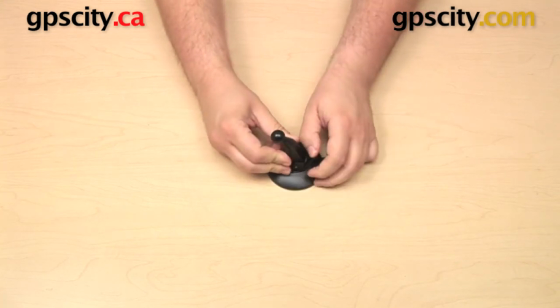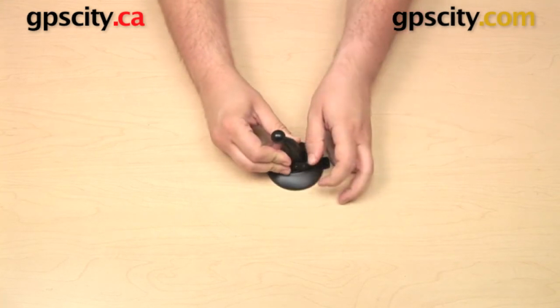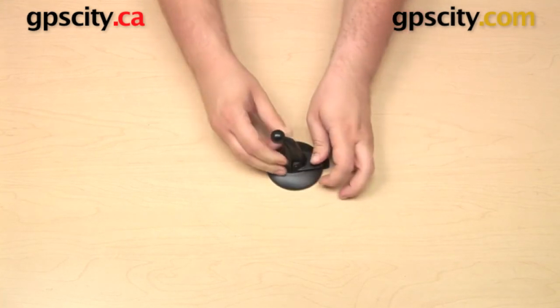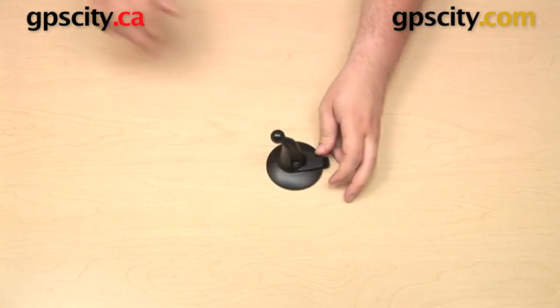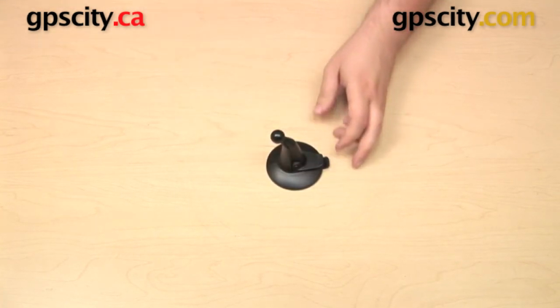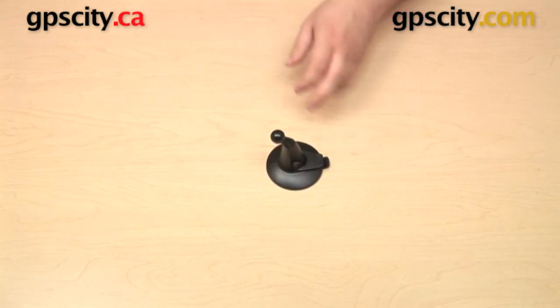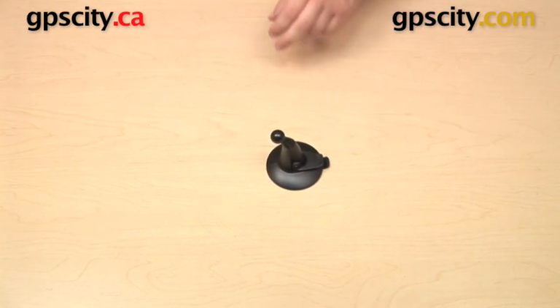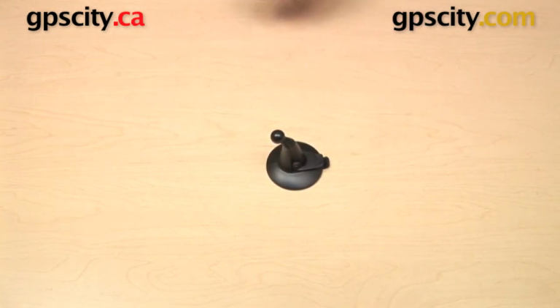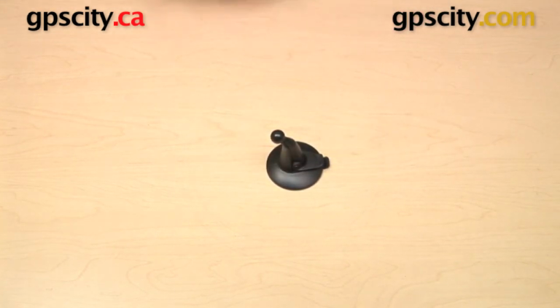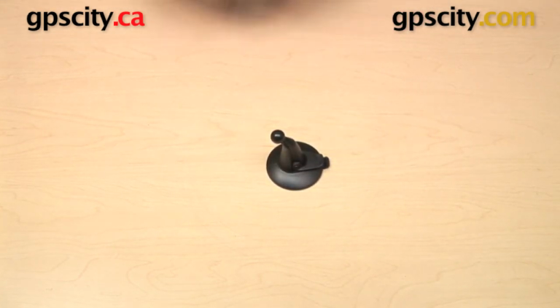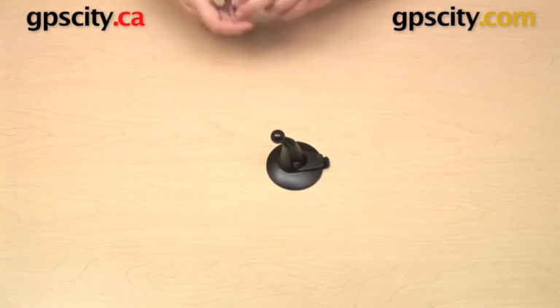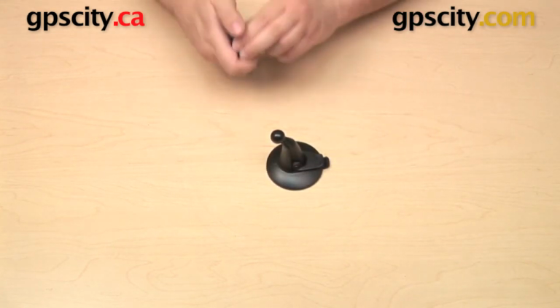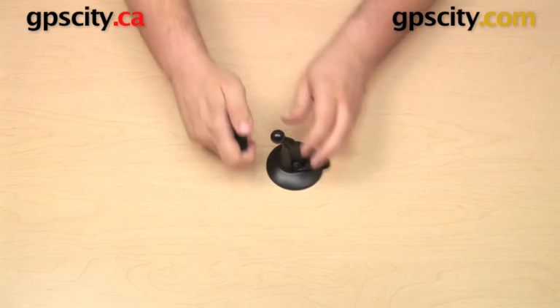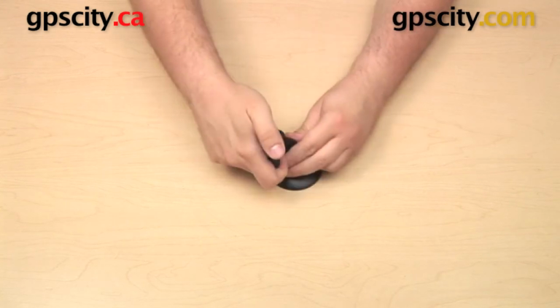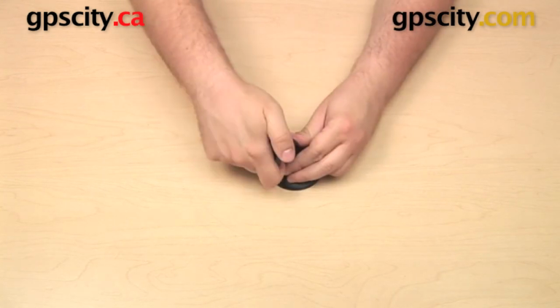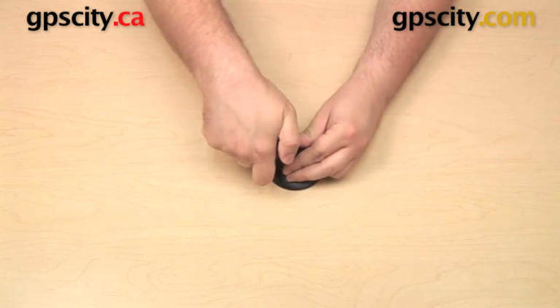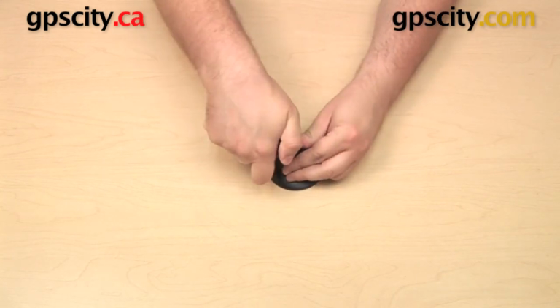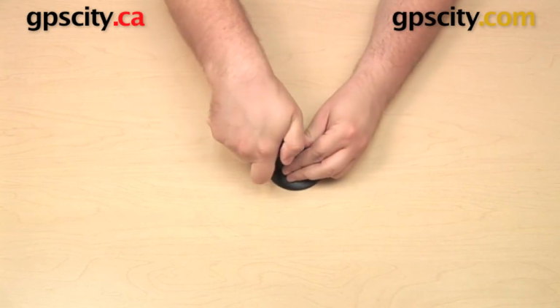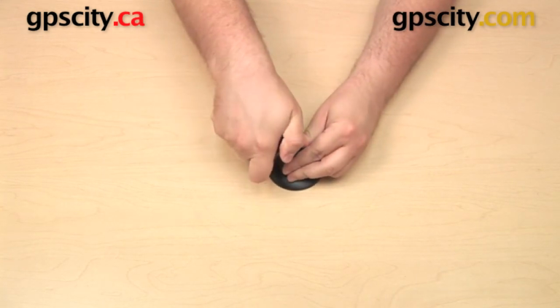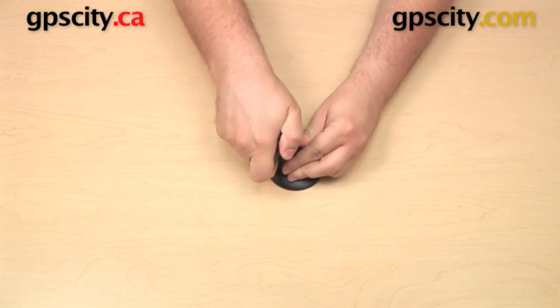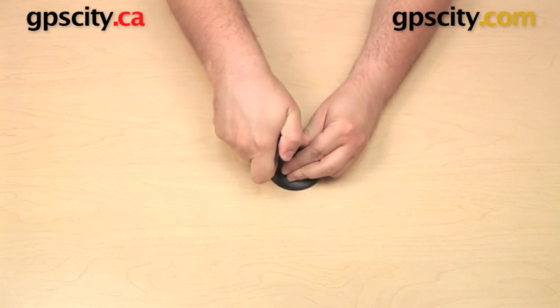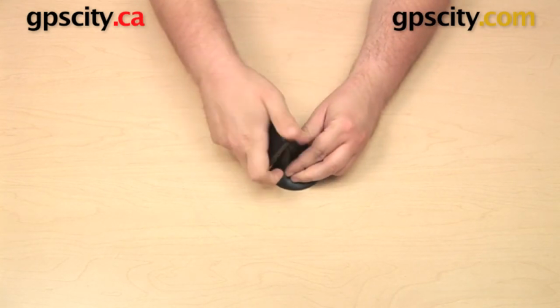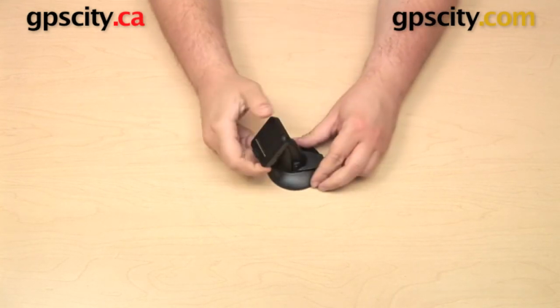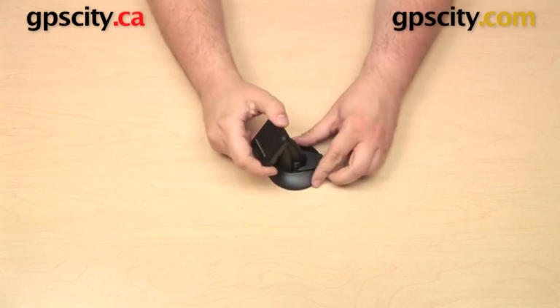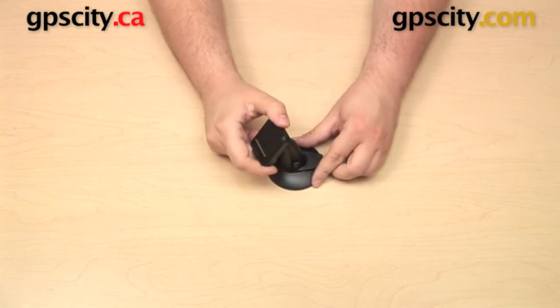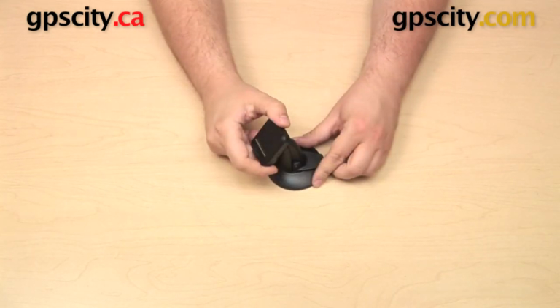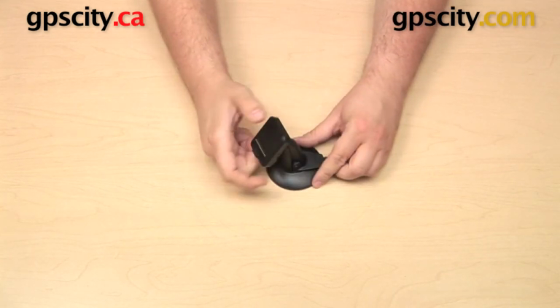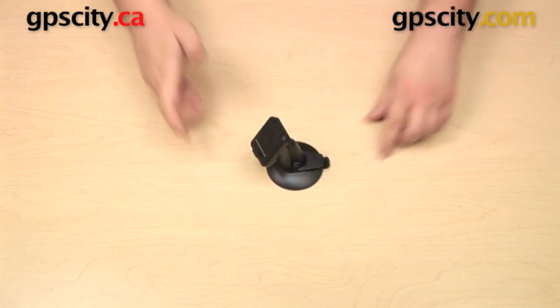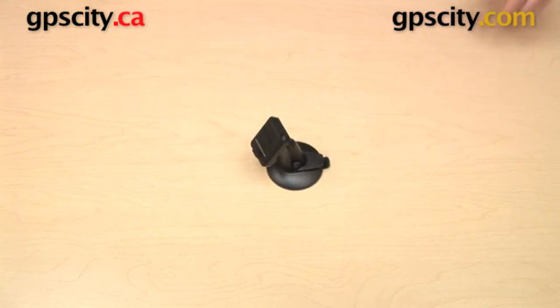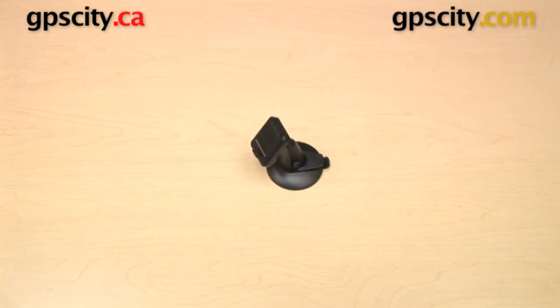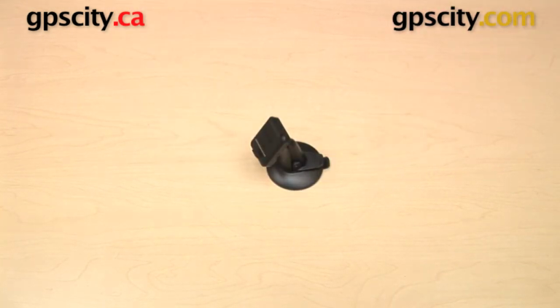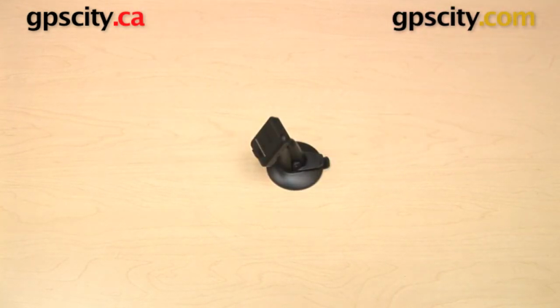So that is a quick look at the Garmin powered cradle and suction cup mount for use with the 7-inch automotive and trucking Garmin GPS units.